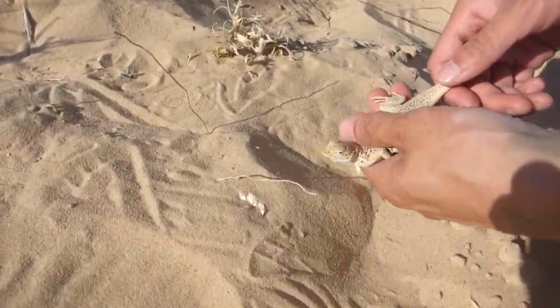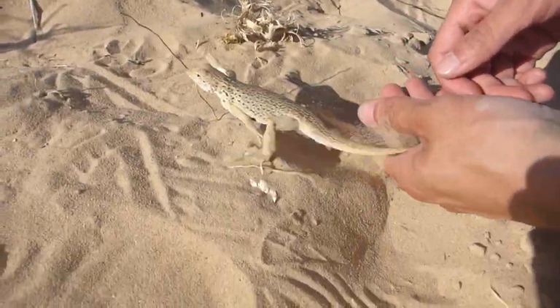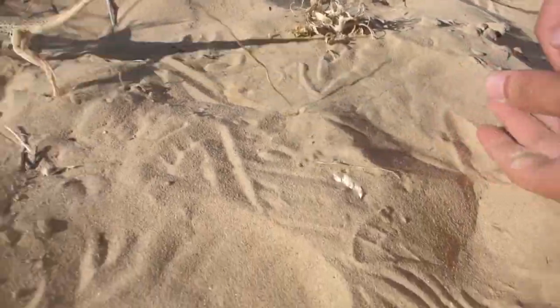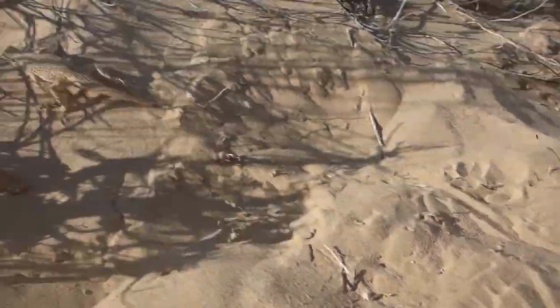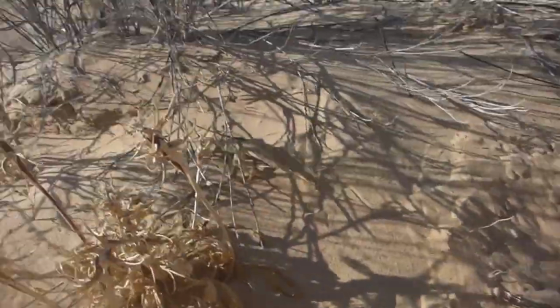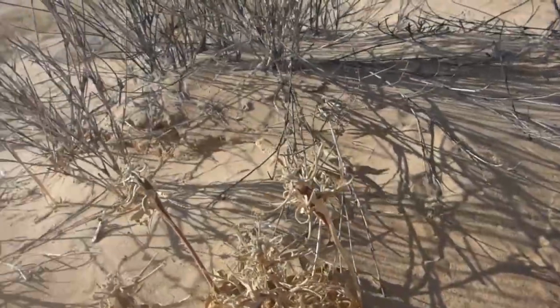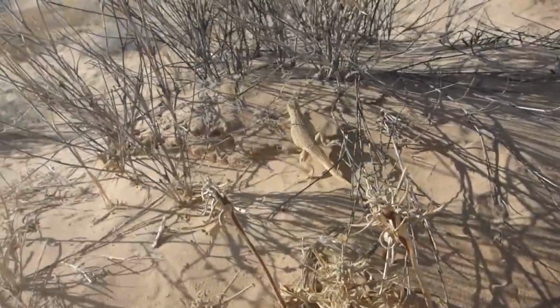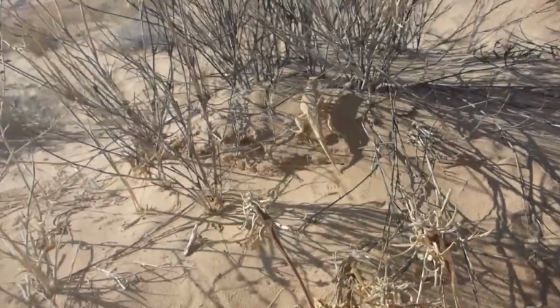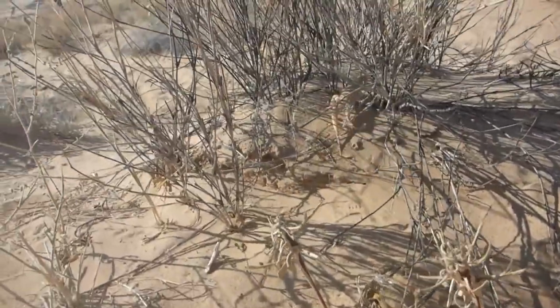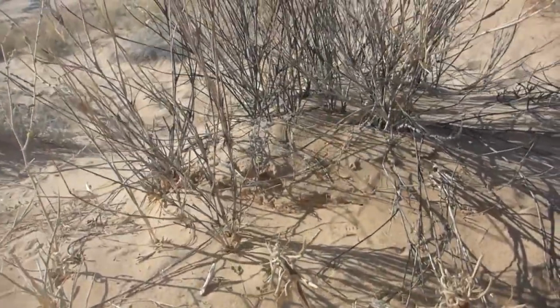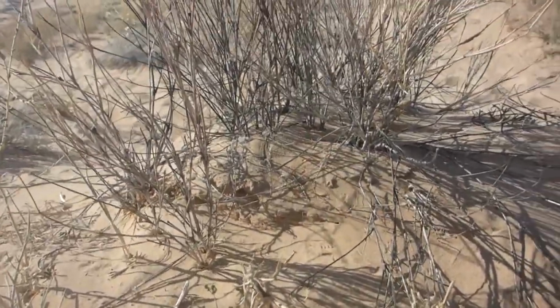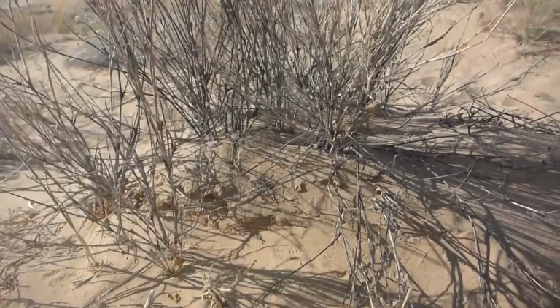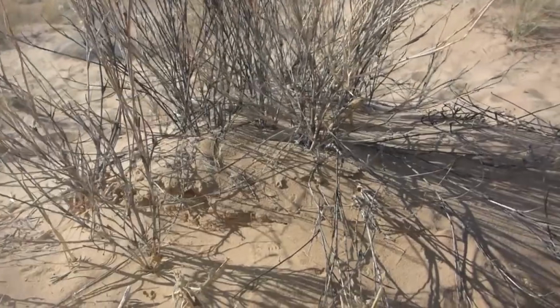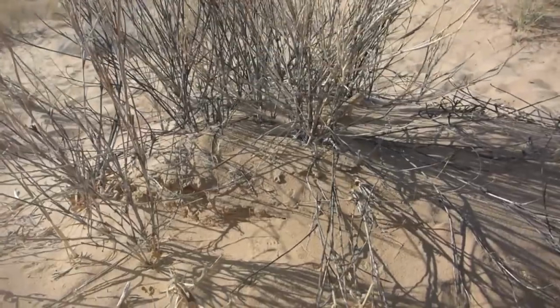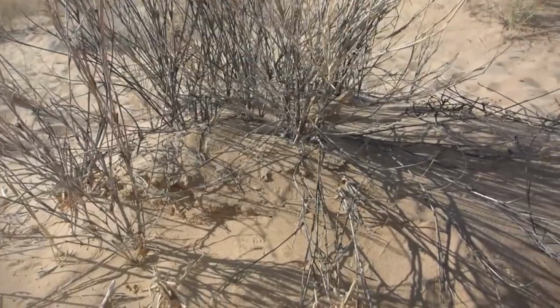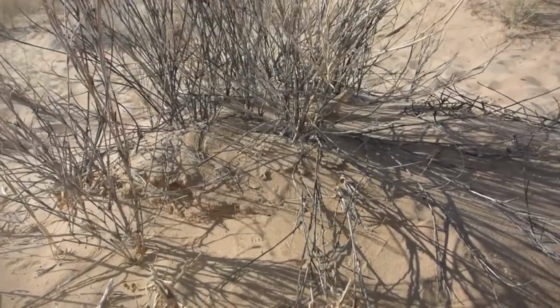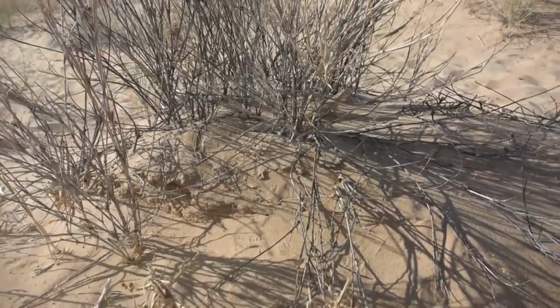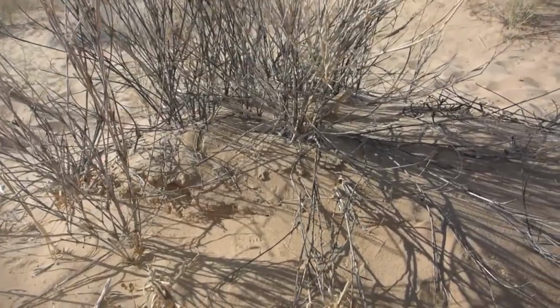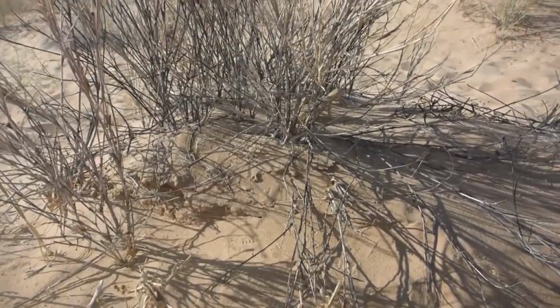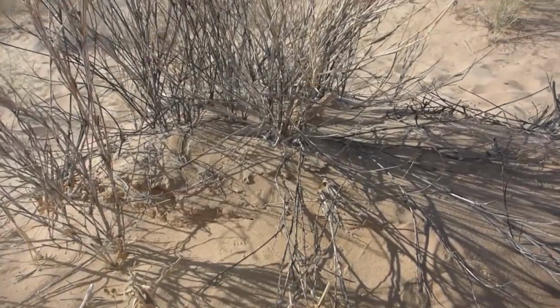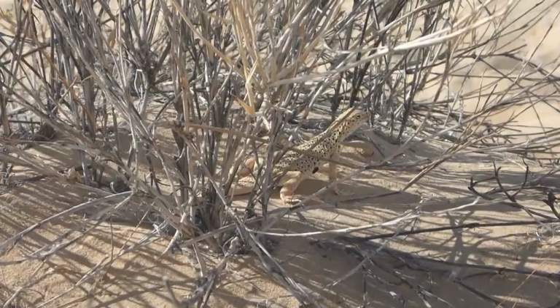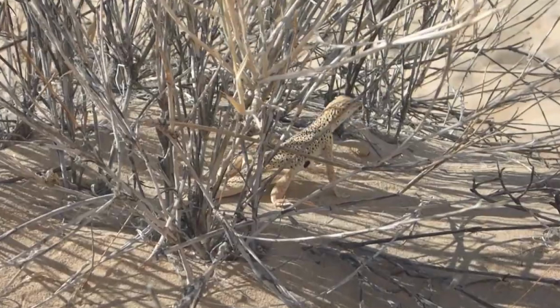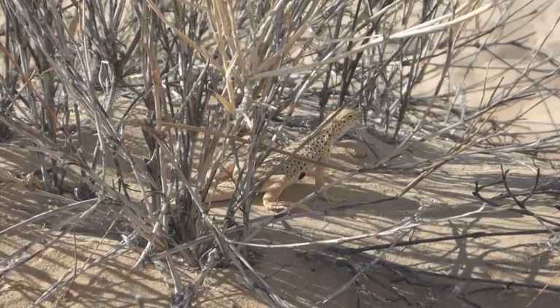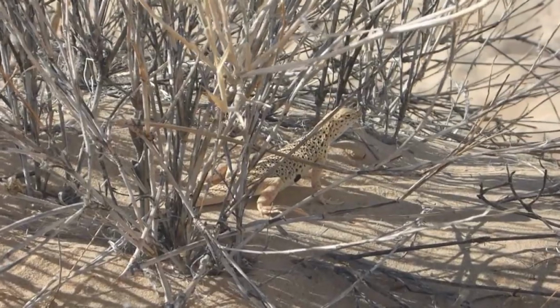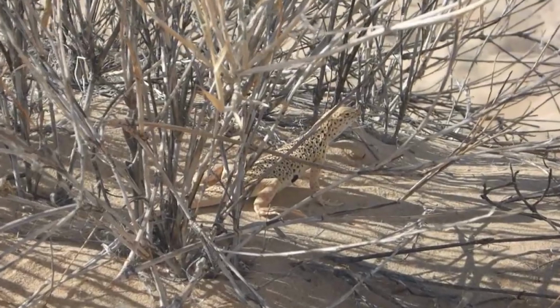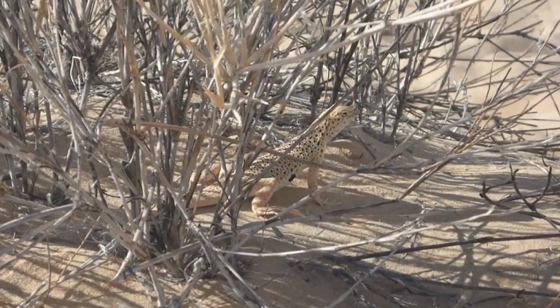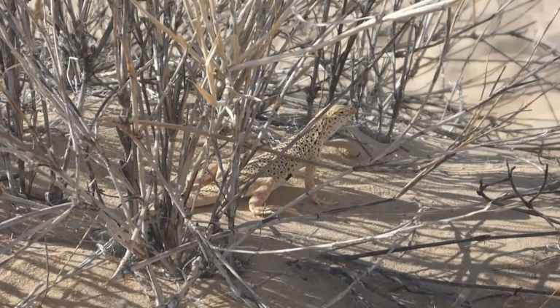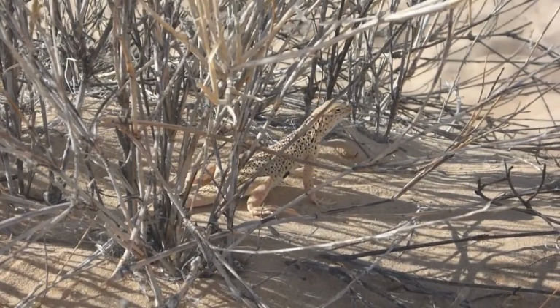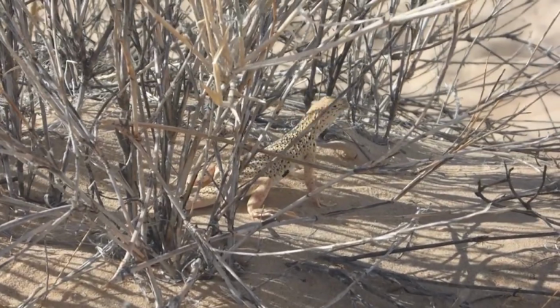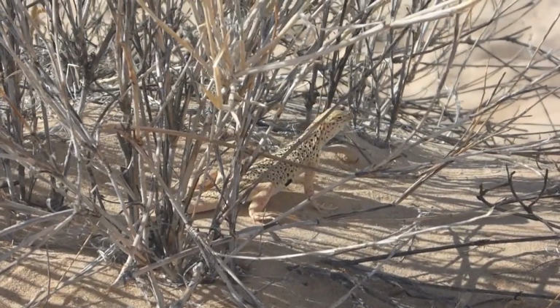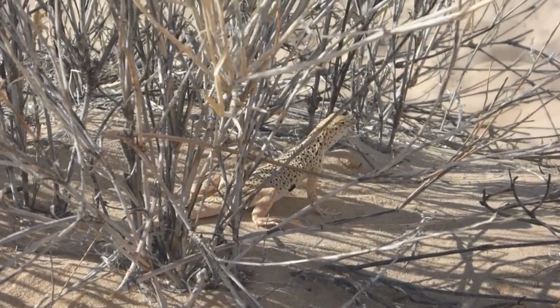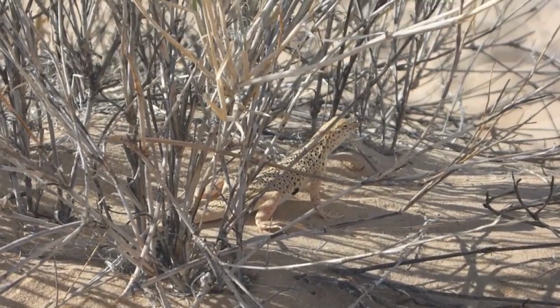Bye, little guy! He's doing push-ups to establish dominance.